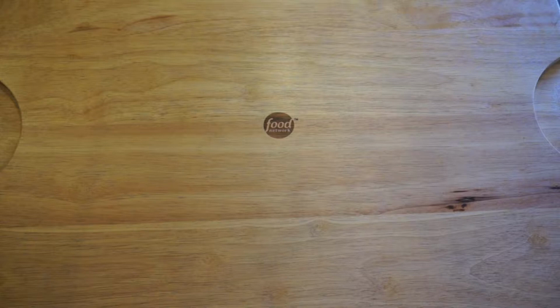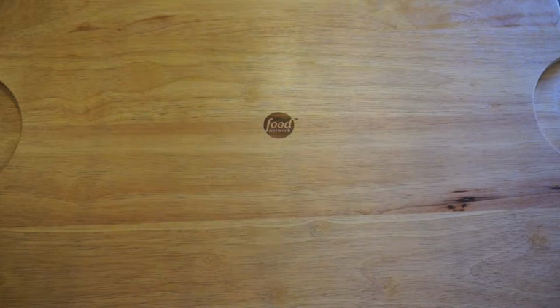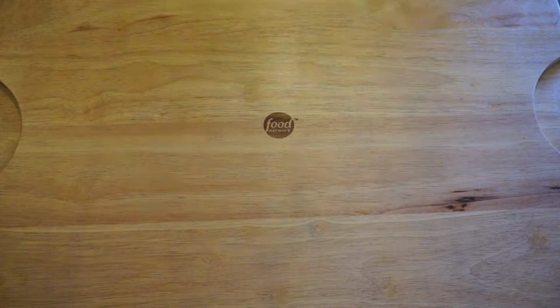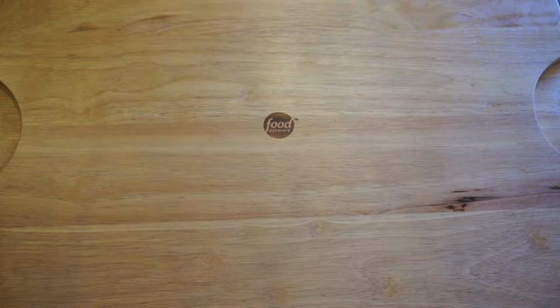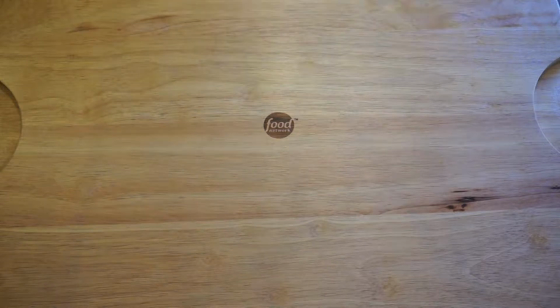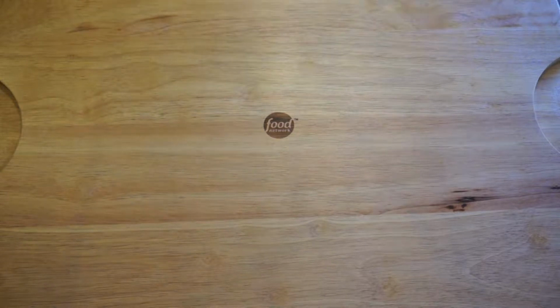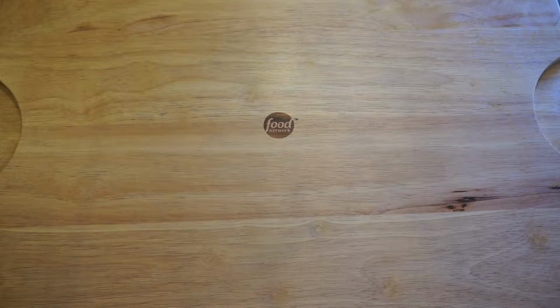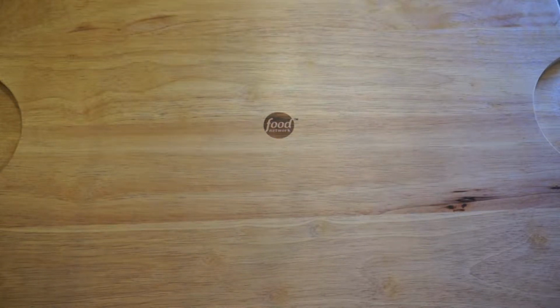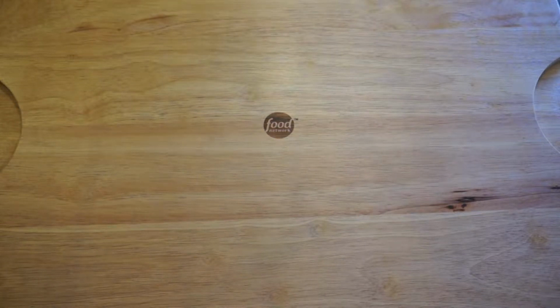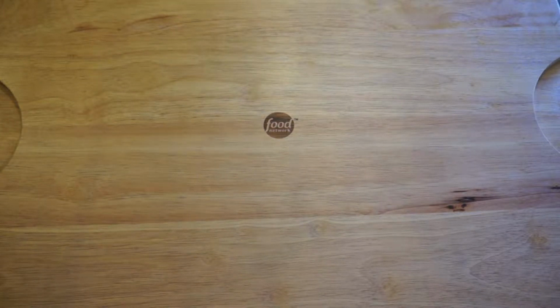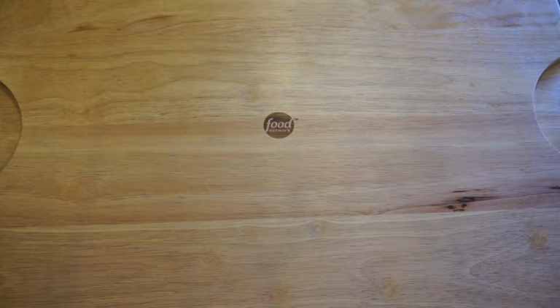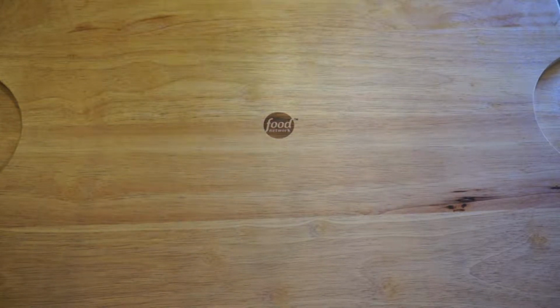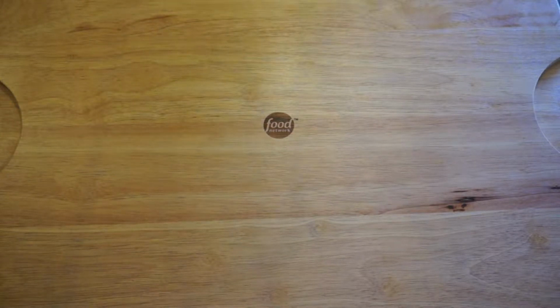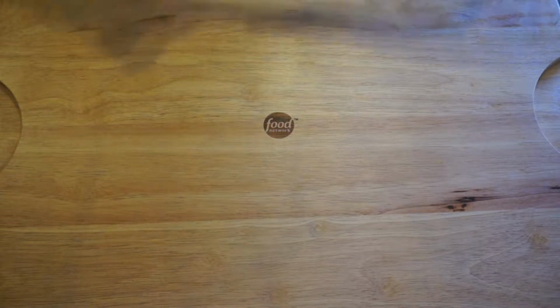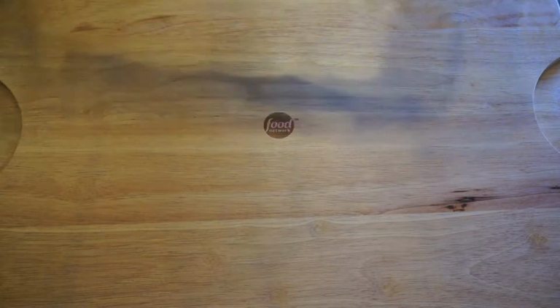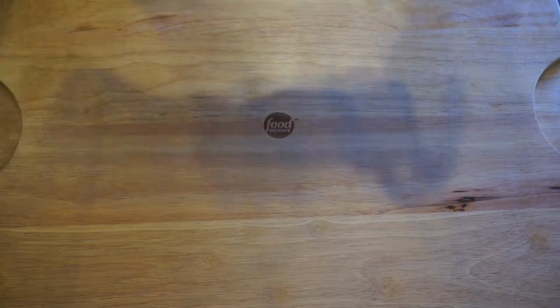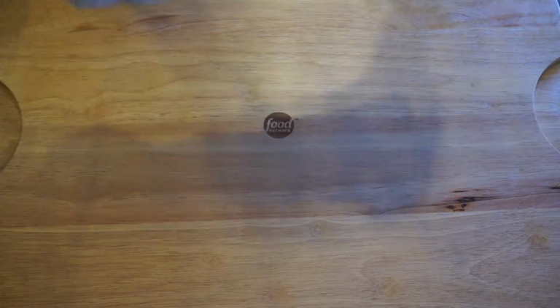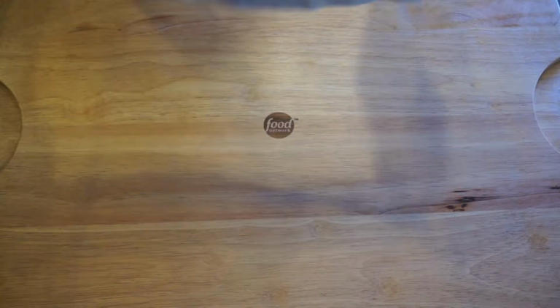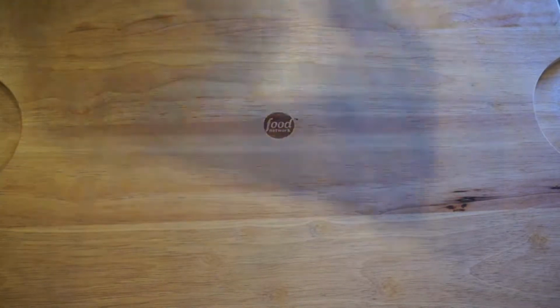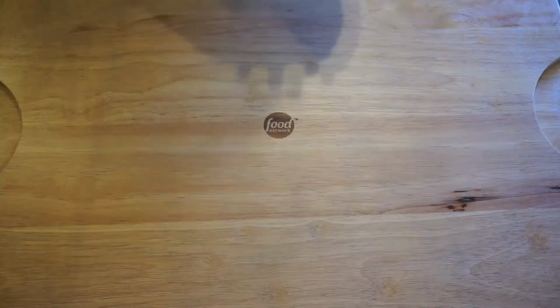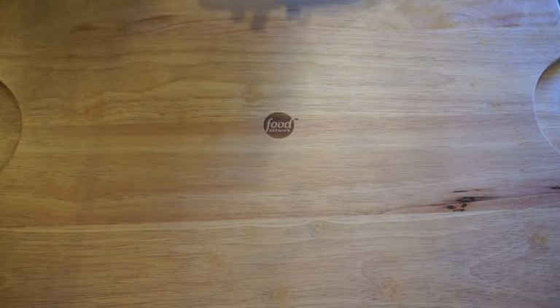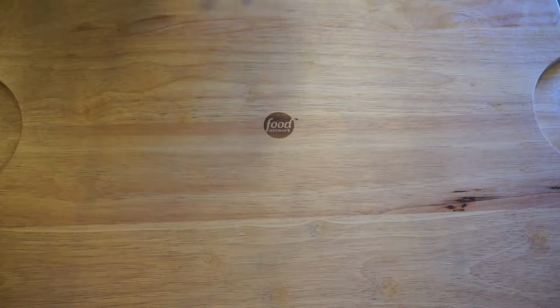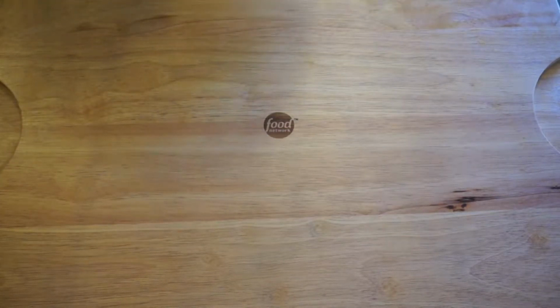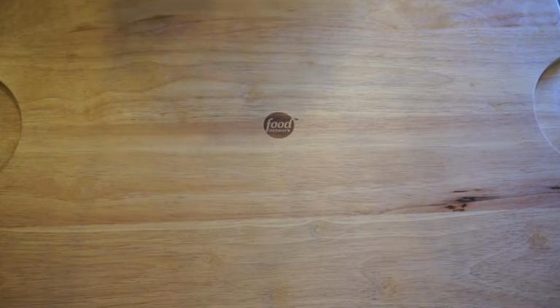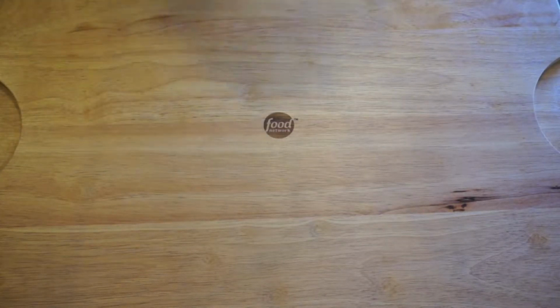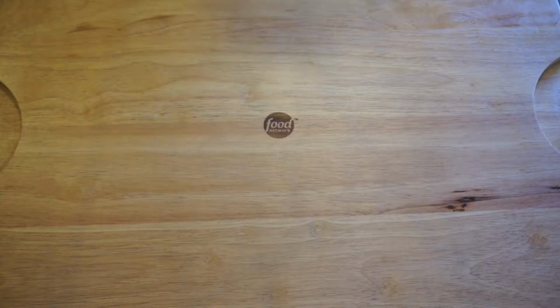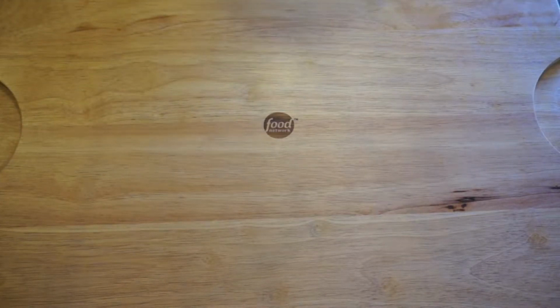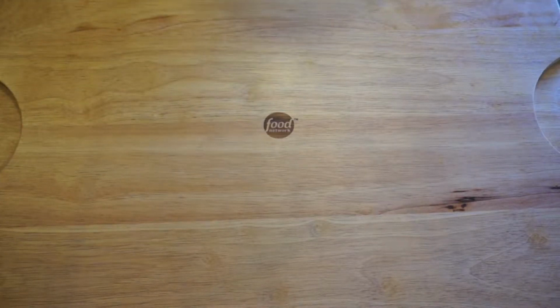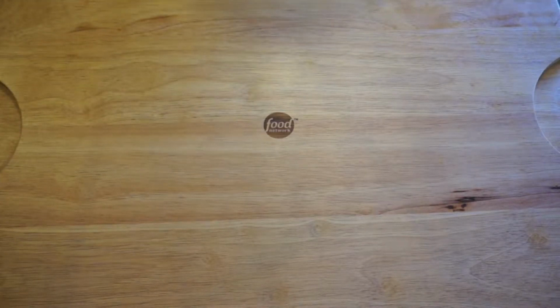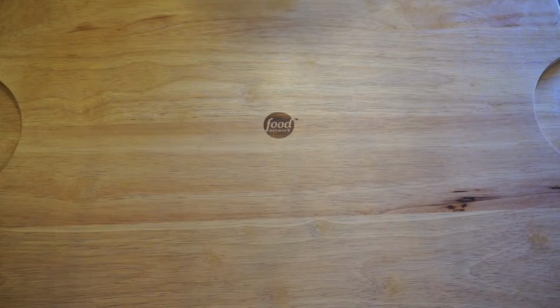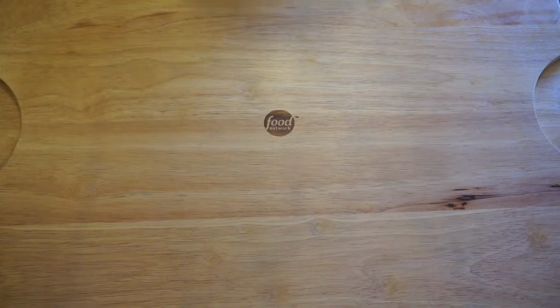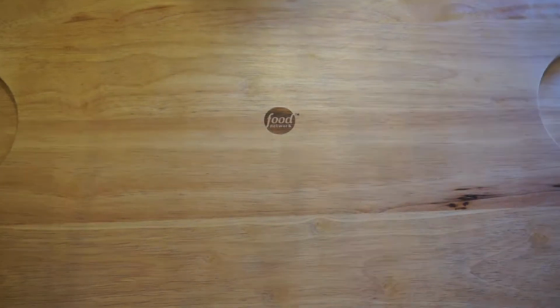Before we get started, we're going to preheat our oven to 400 degrees.